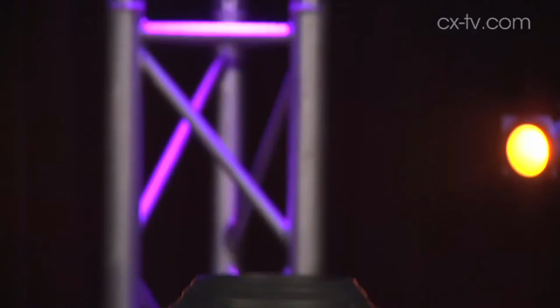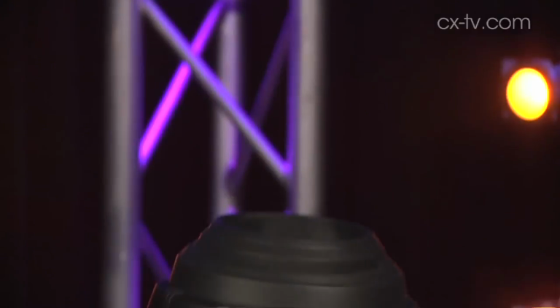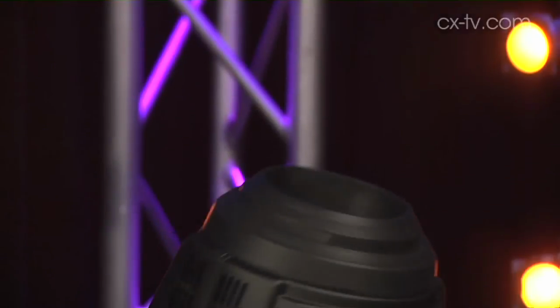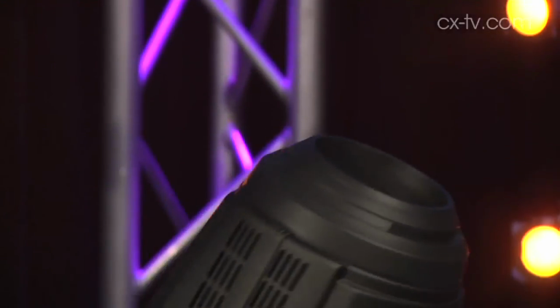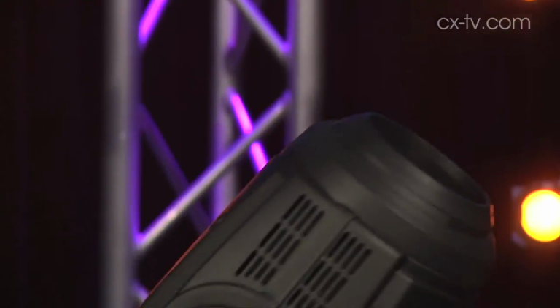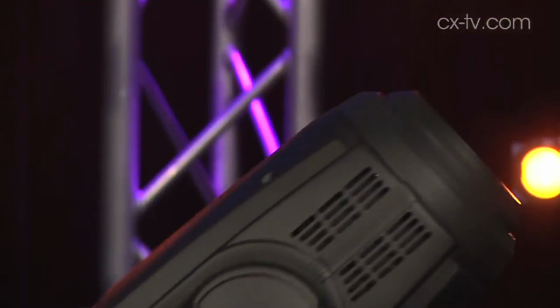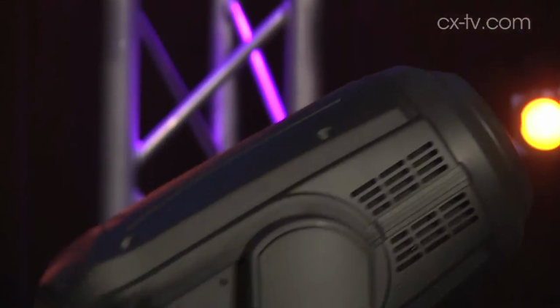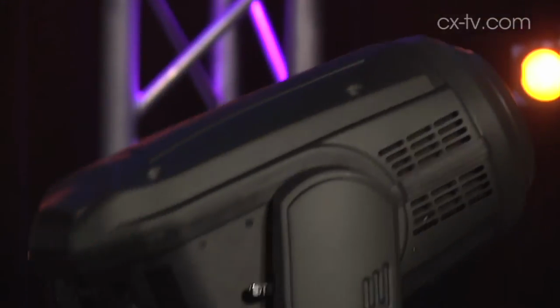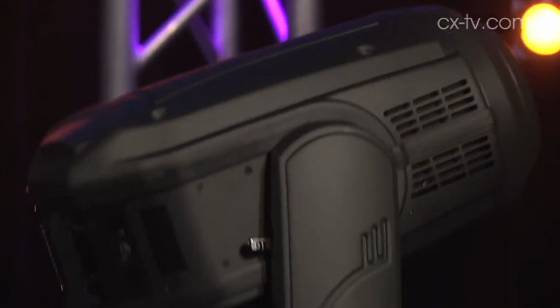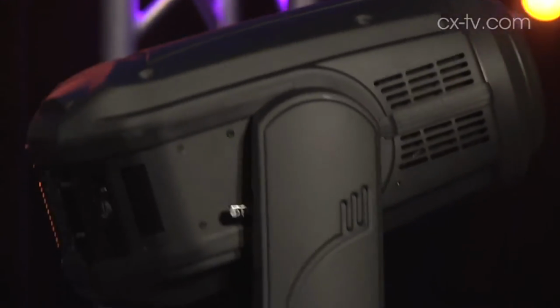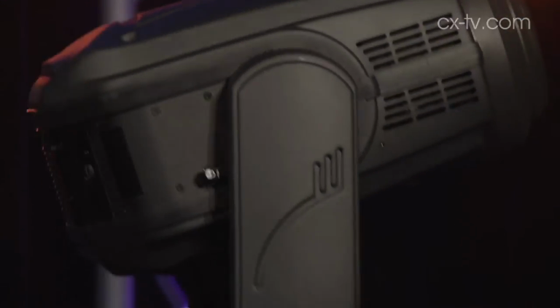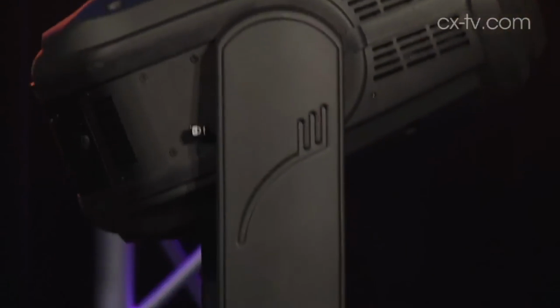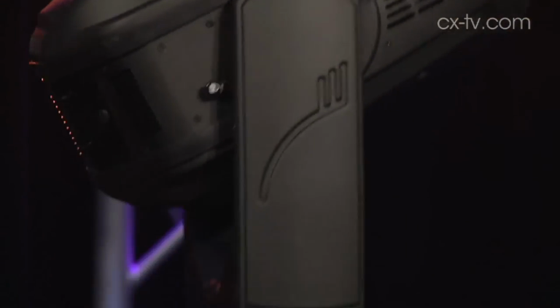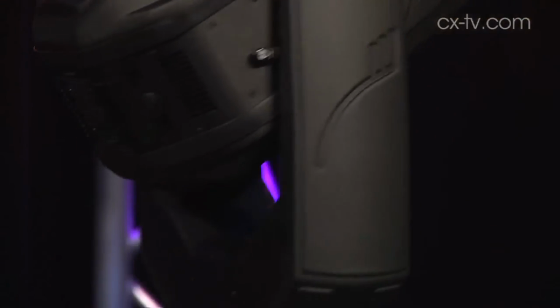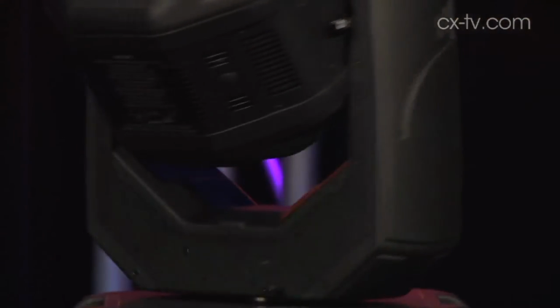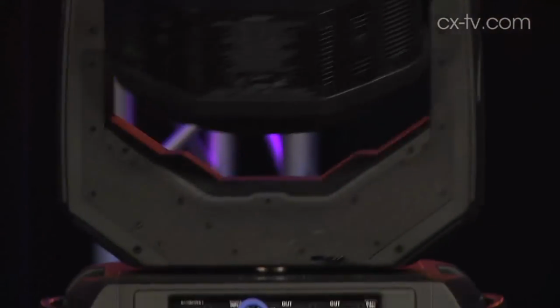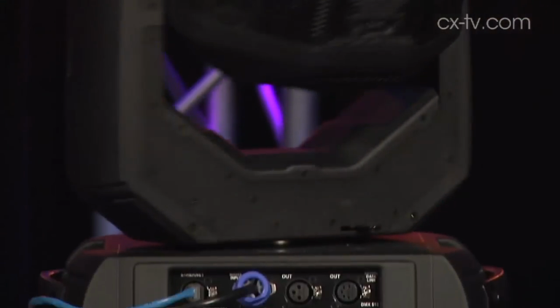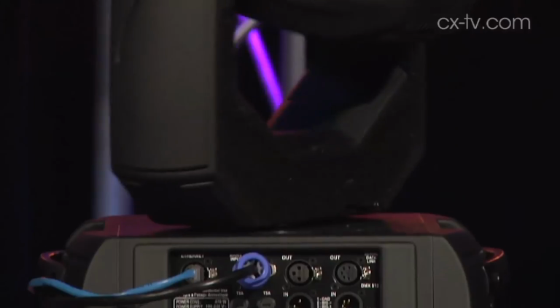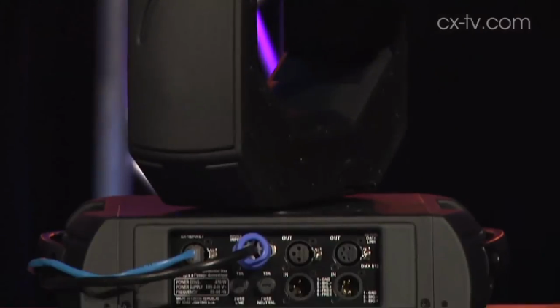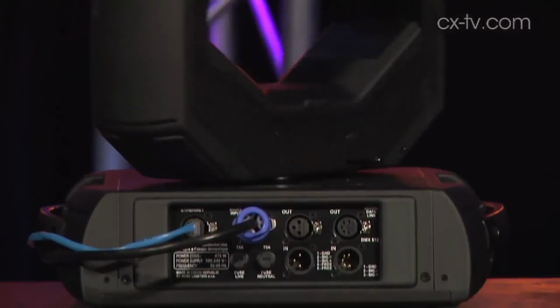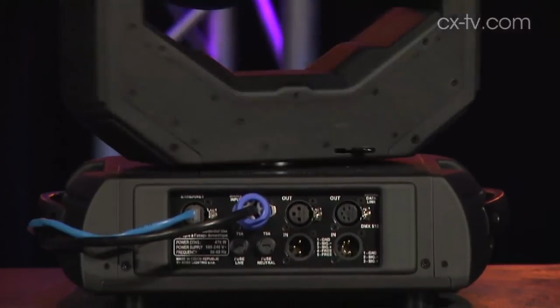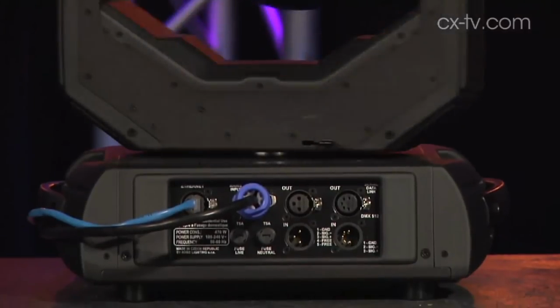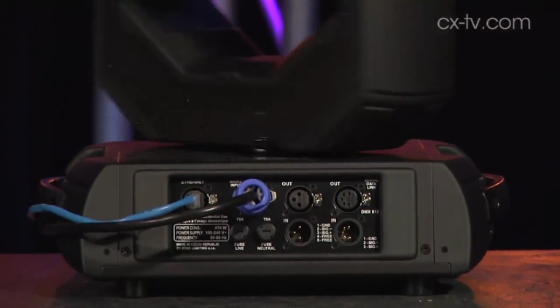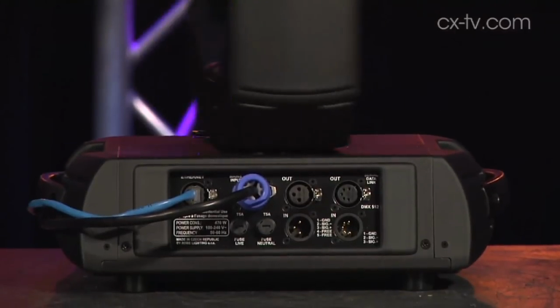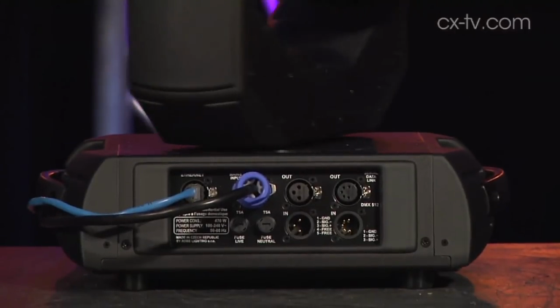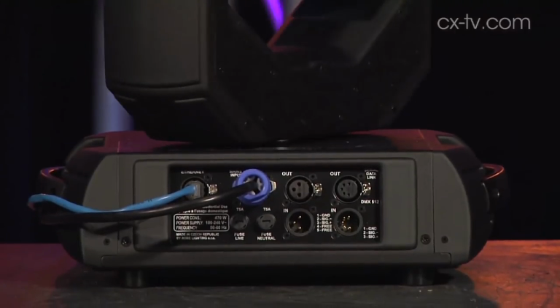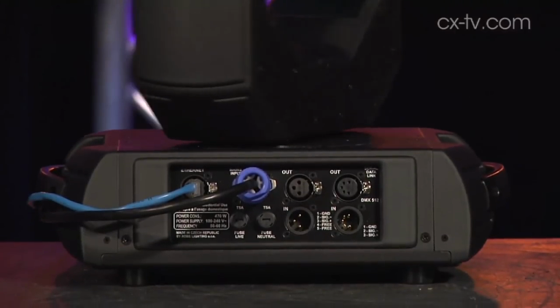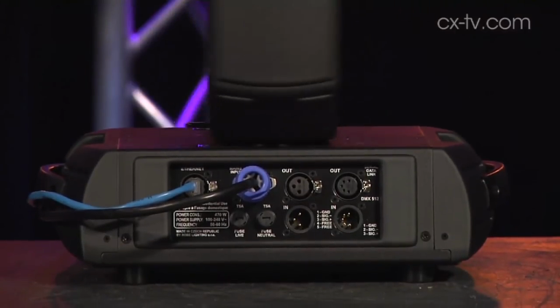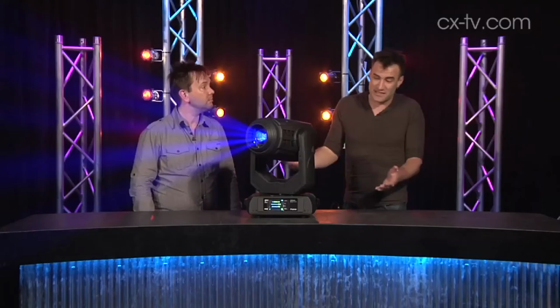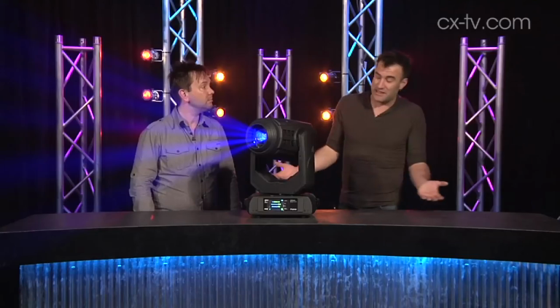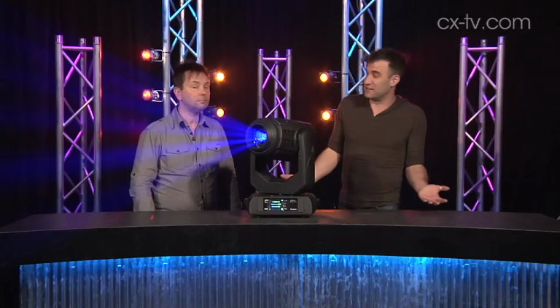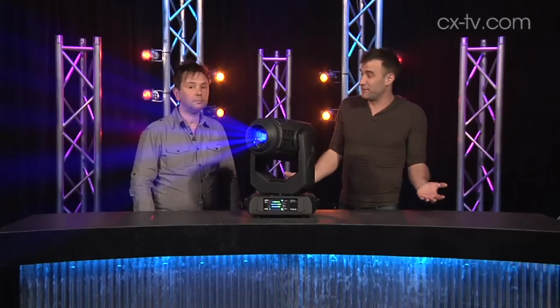It's got built-in three and five pin for DMX. You've got Artnet connectivity — we're actually running it off Artnet today just for something different.